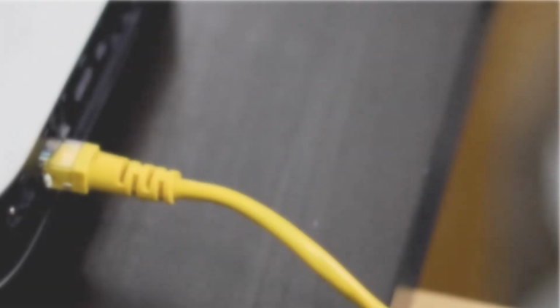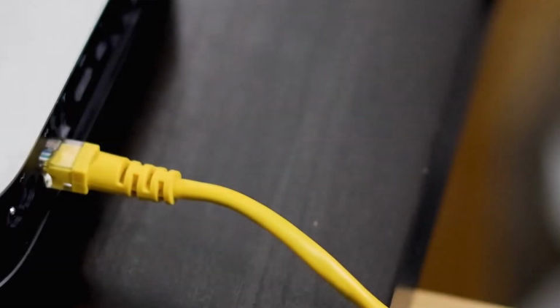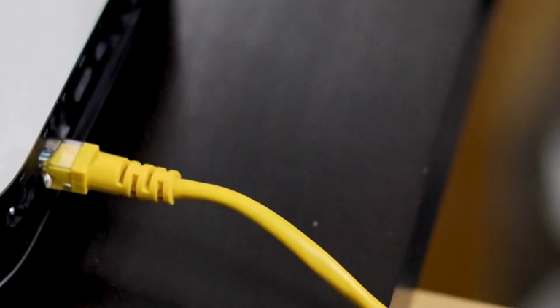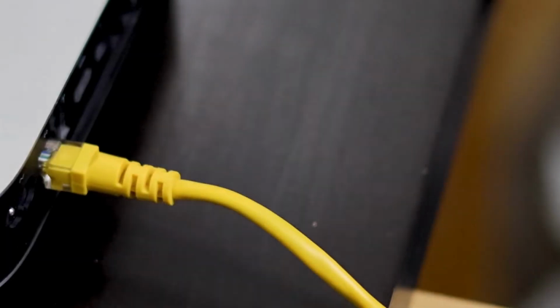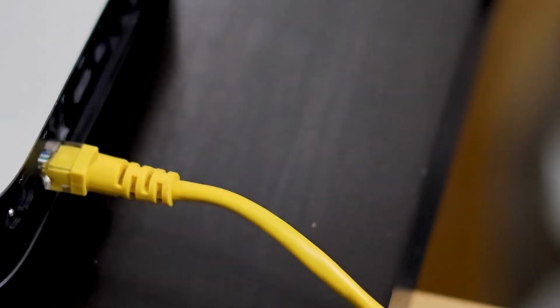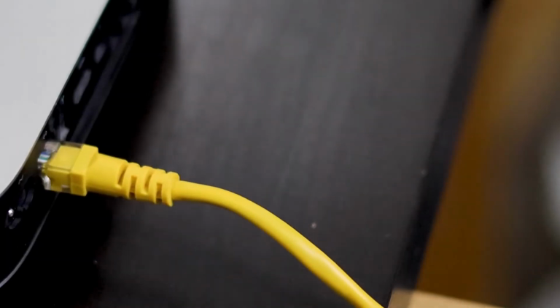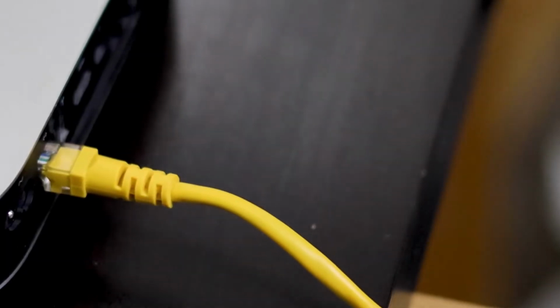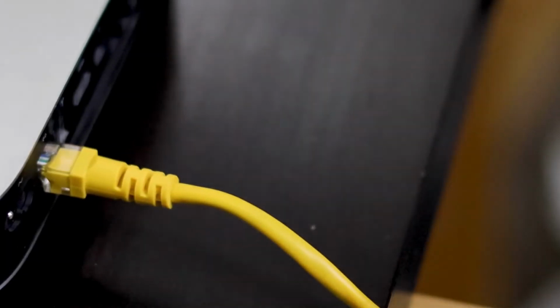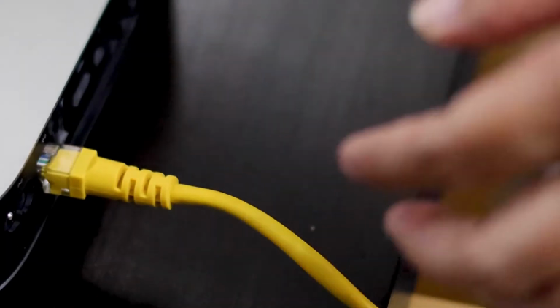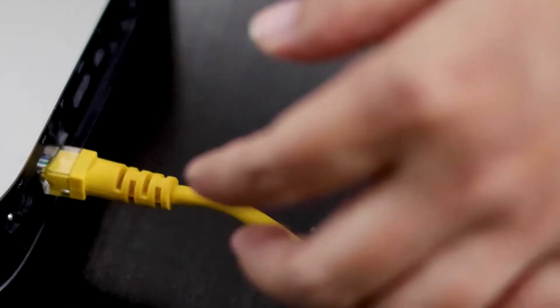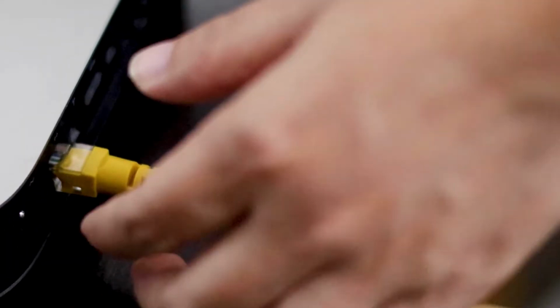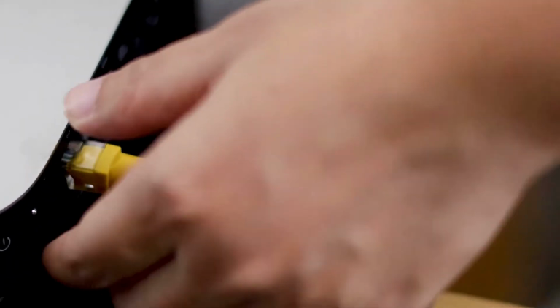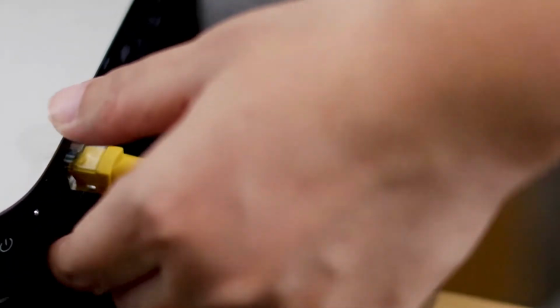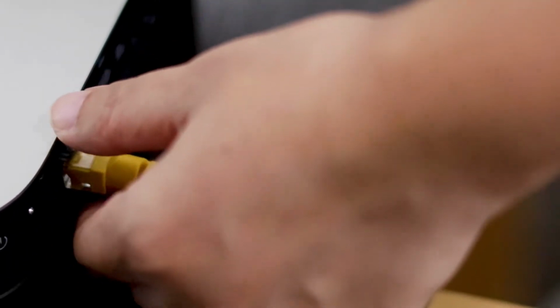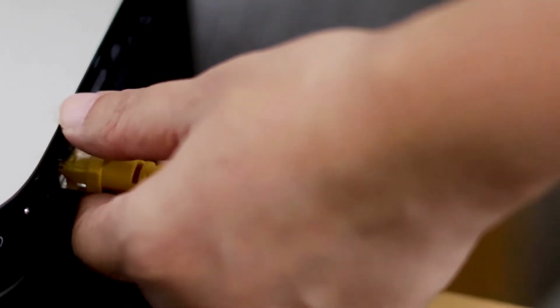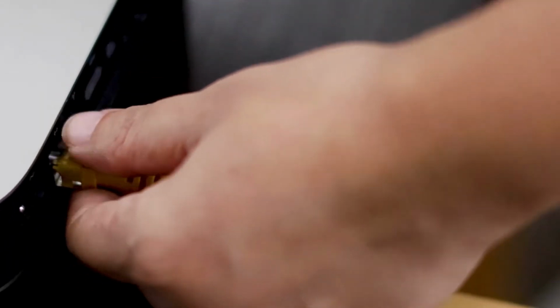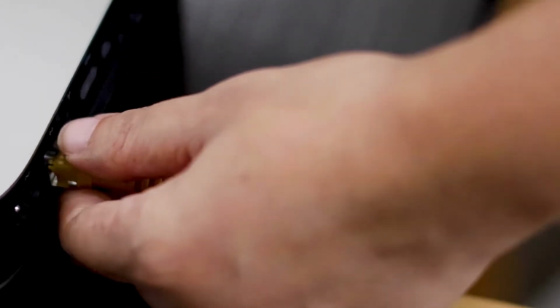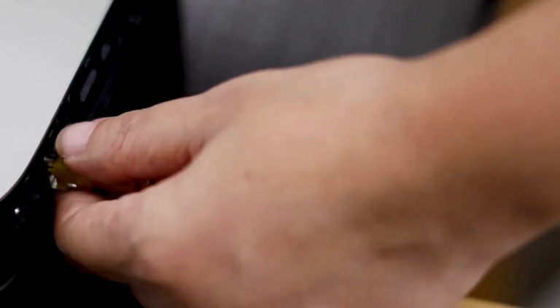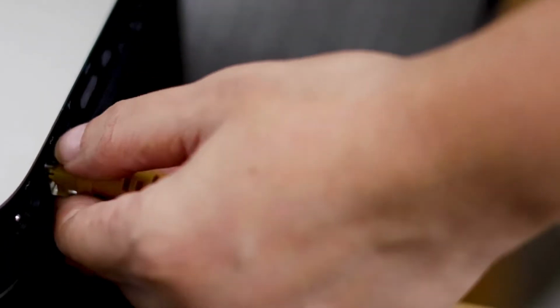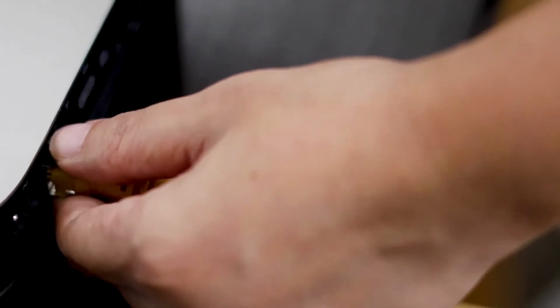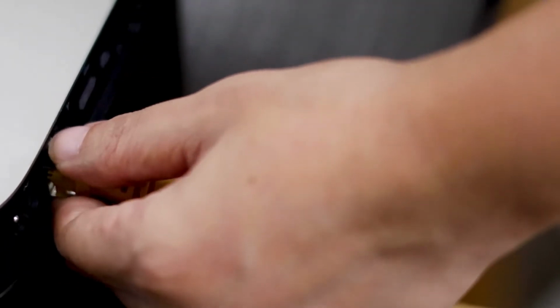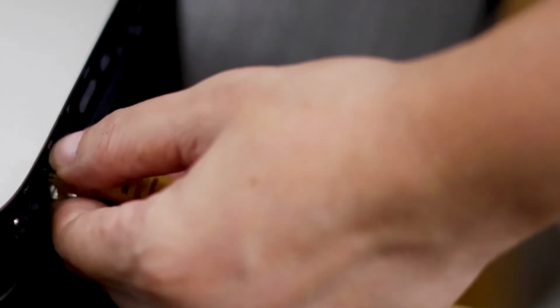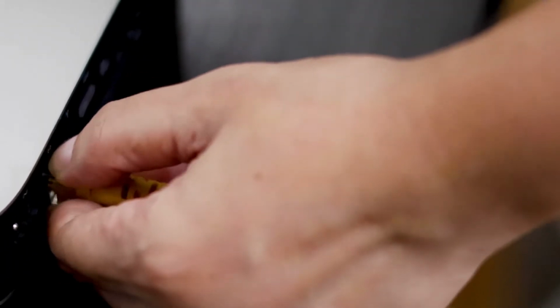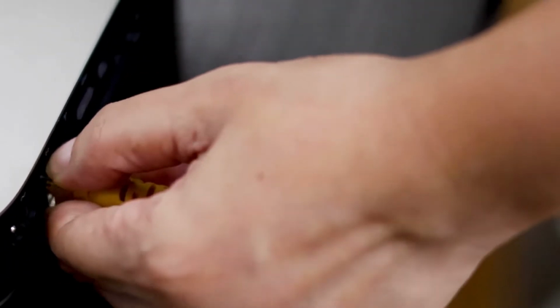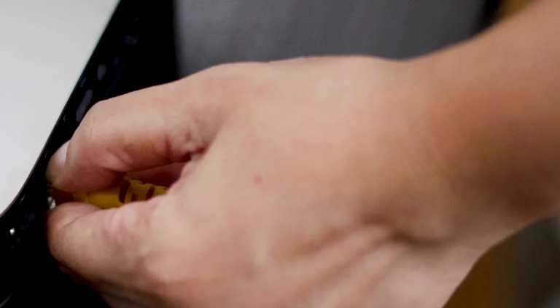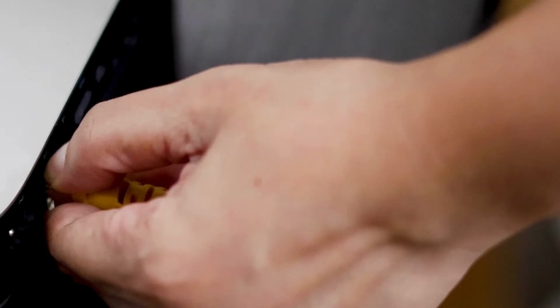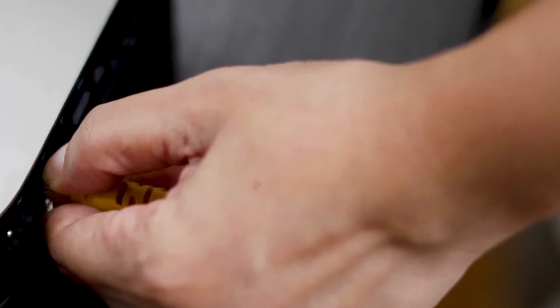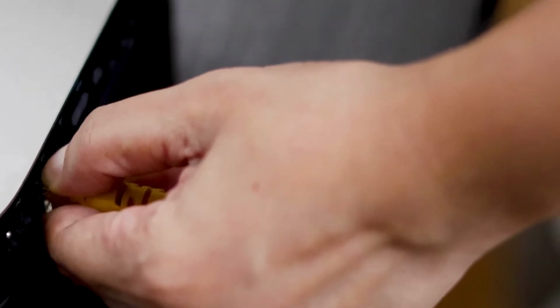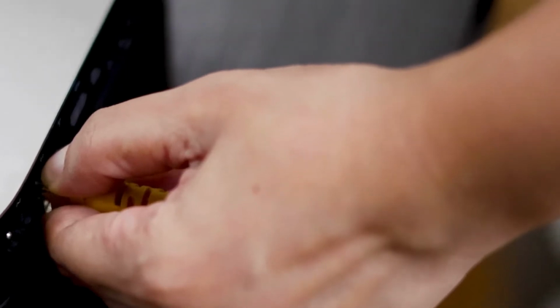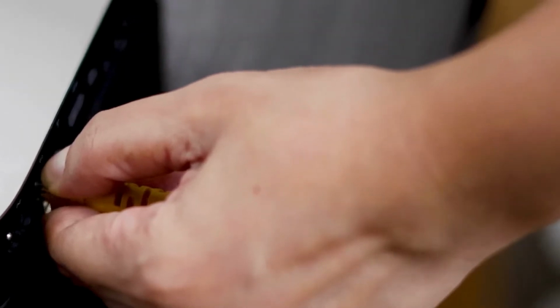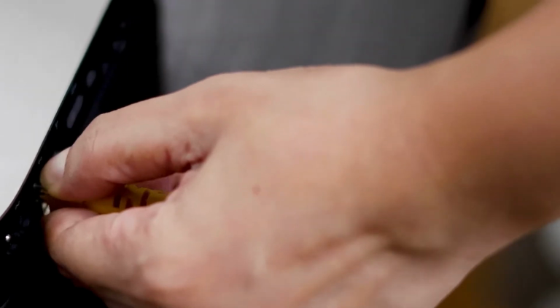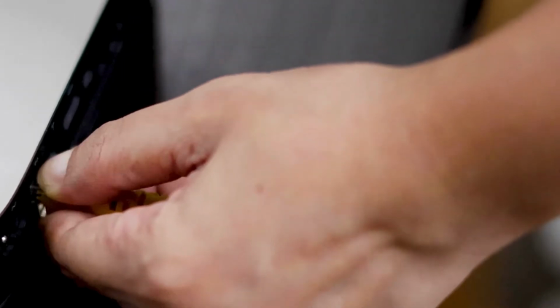If connected via Ethernet, ensure the cable is securely plugged into both the modem and the Aero.